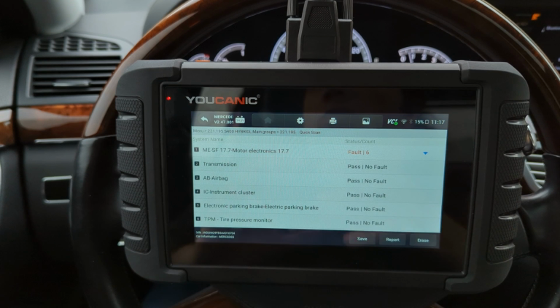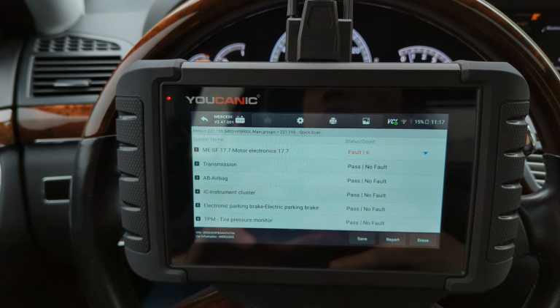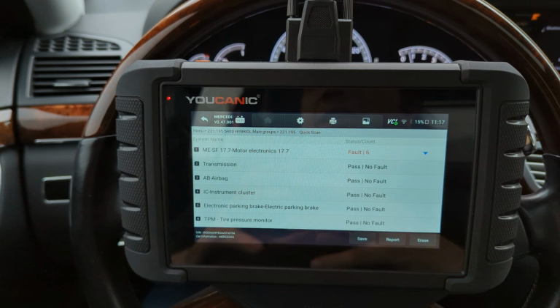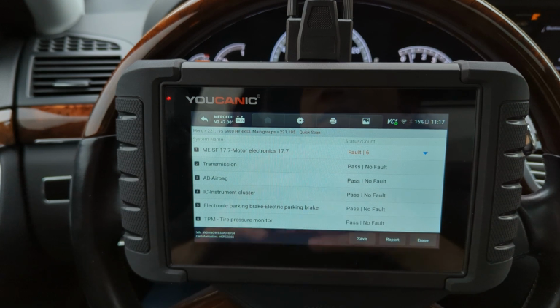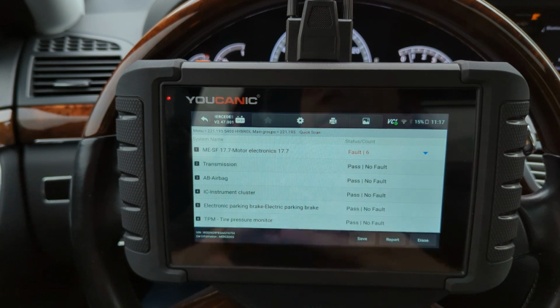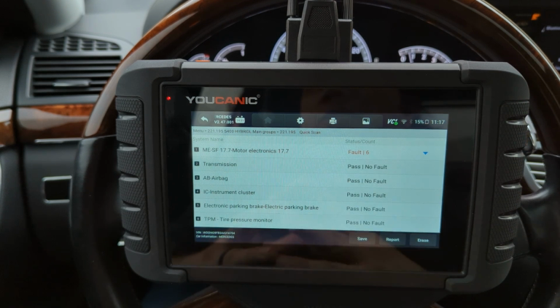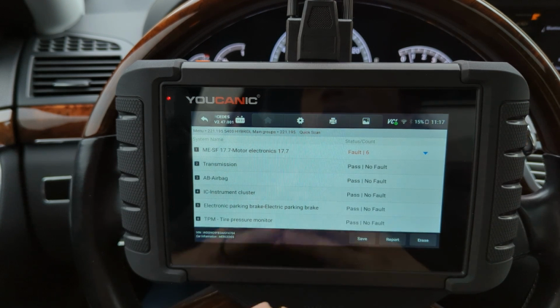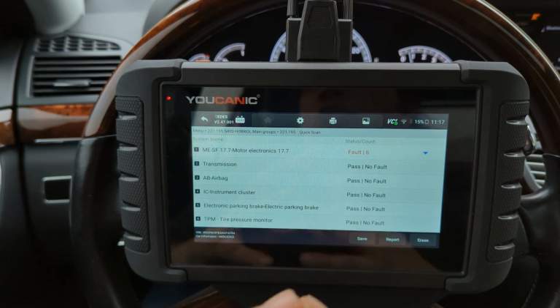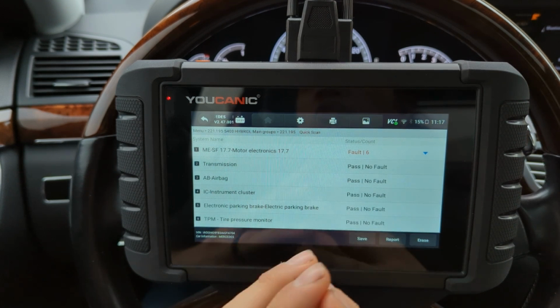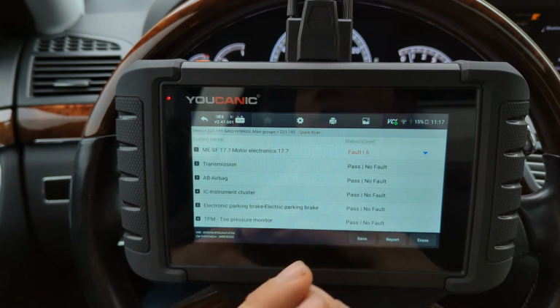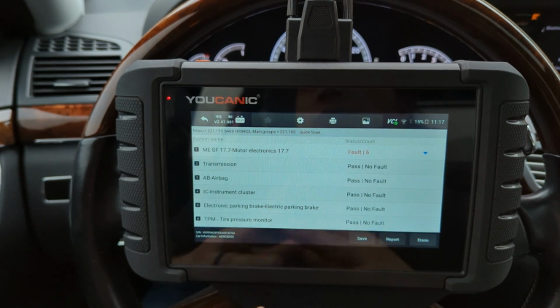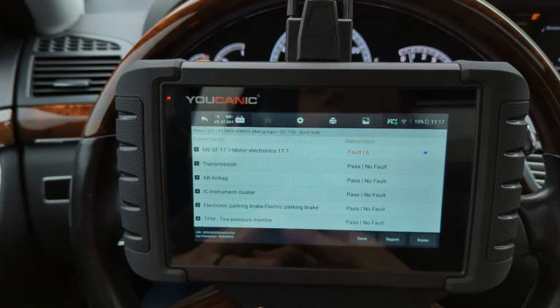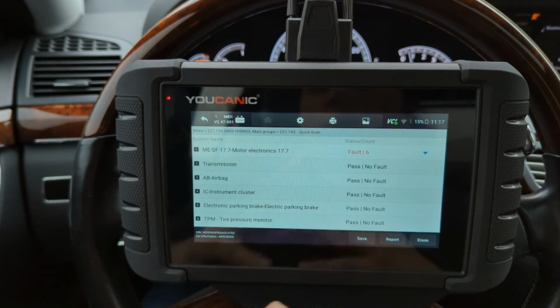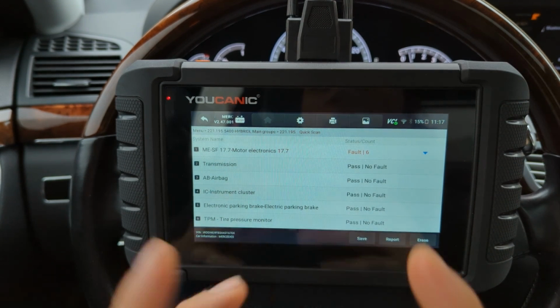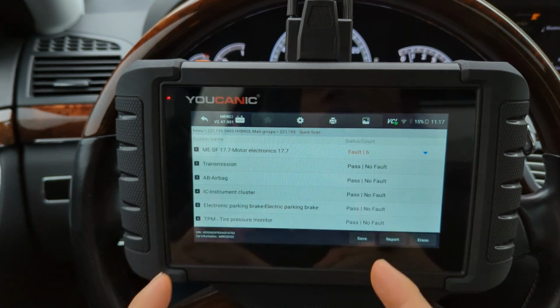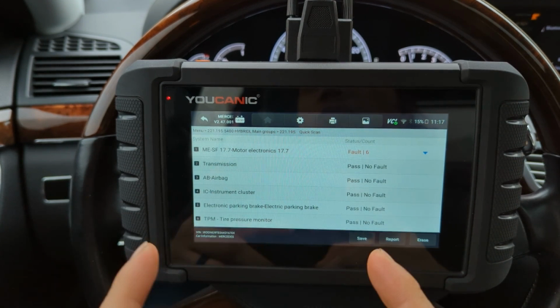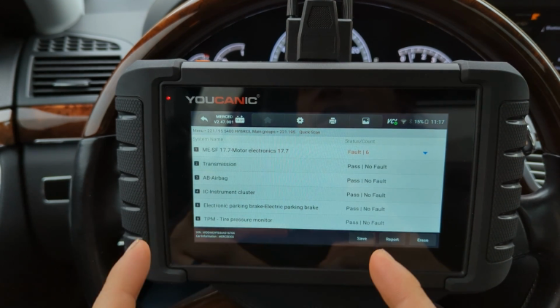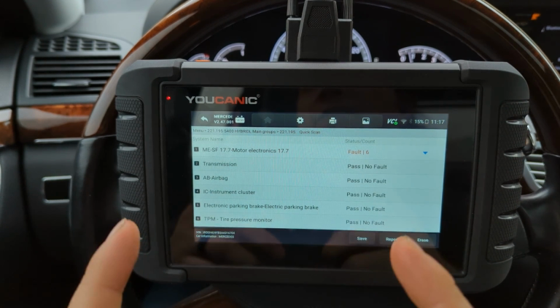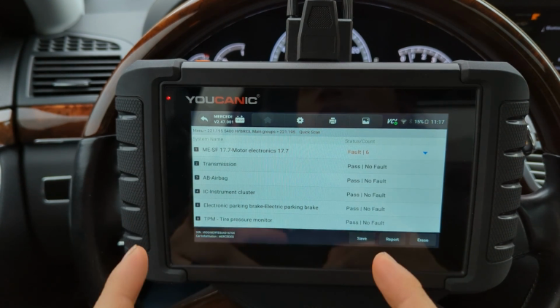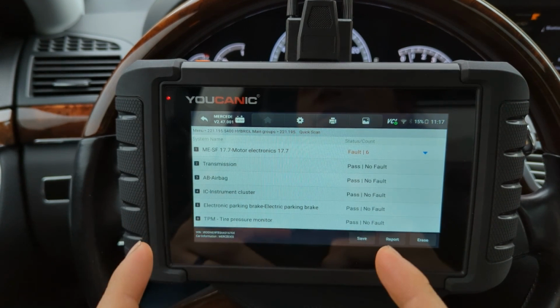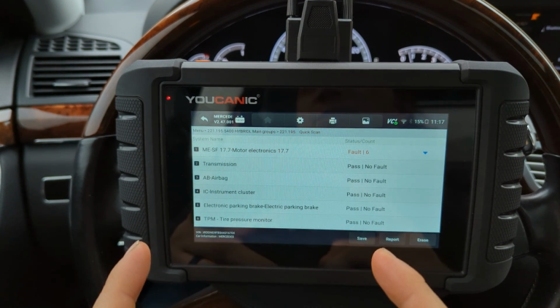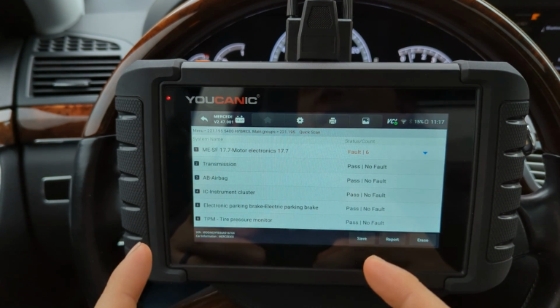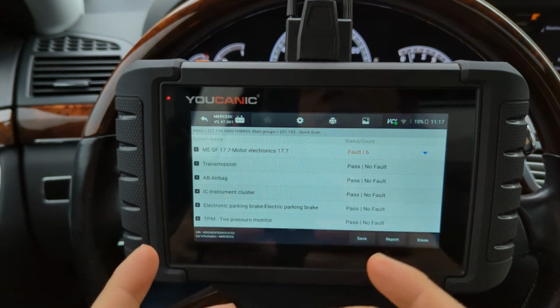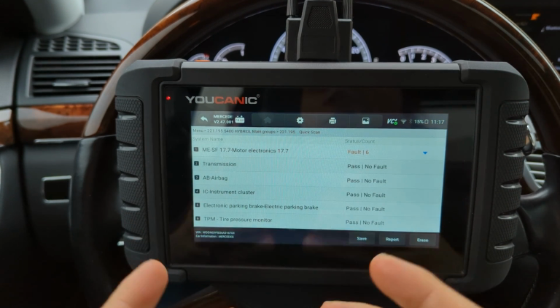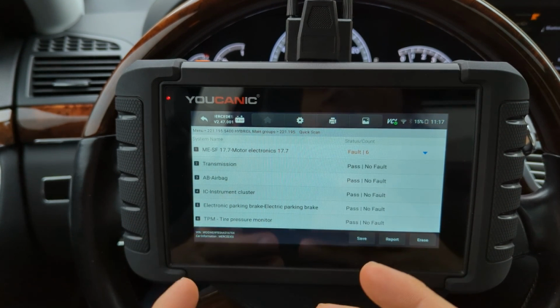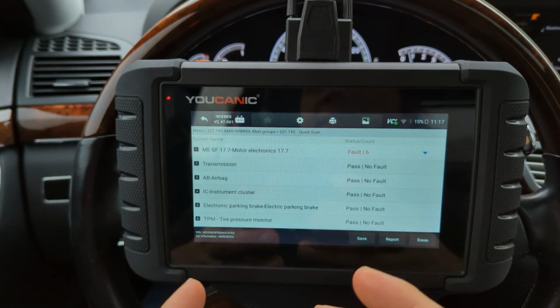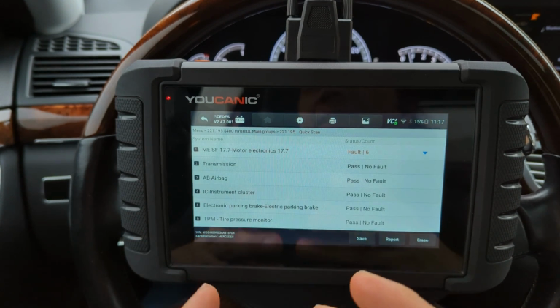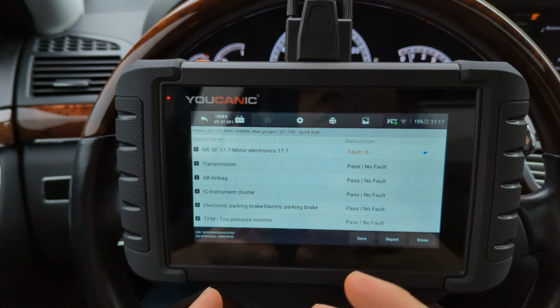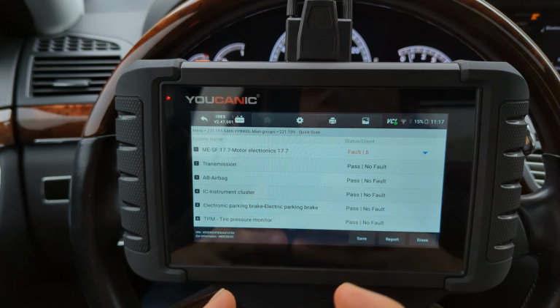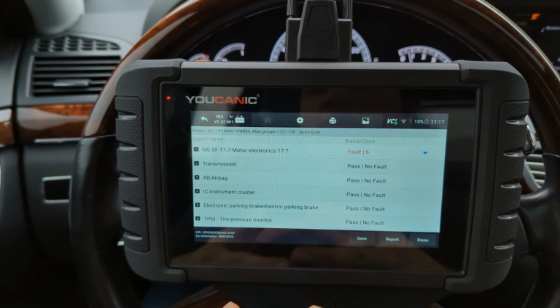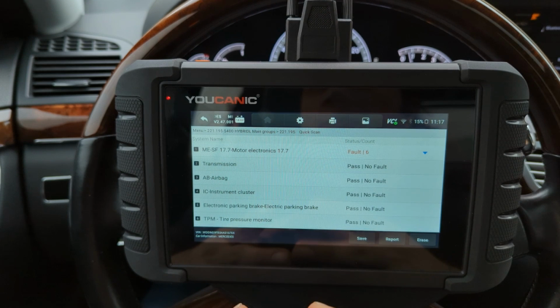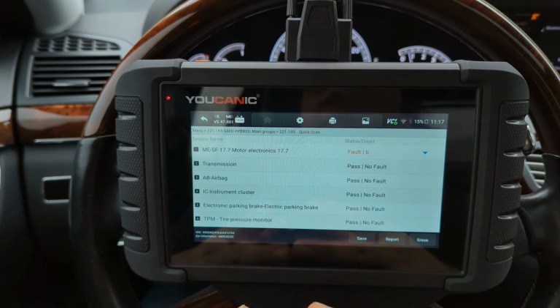Welcome to UCANIC. In this video, we're going to show you how to use the UCANIC full system scanner to test the air suspension compressor.